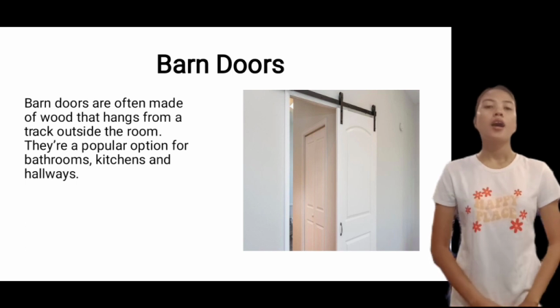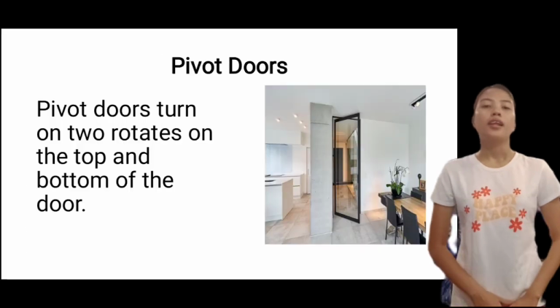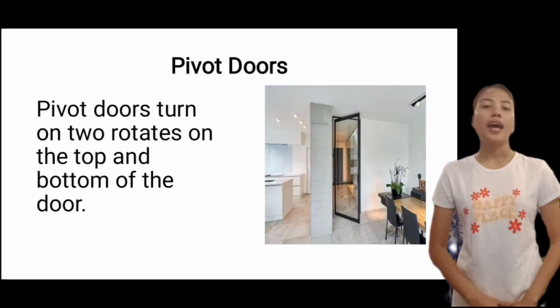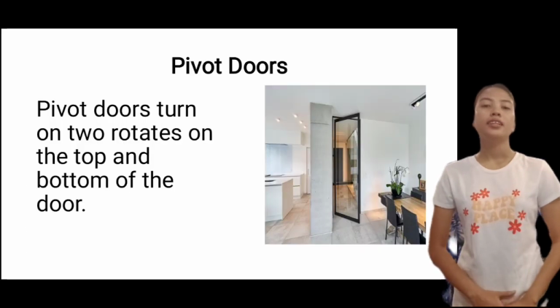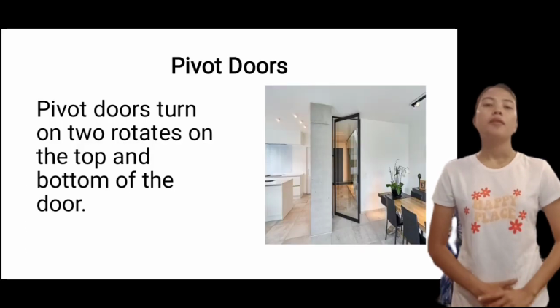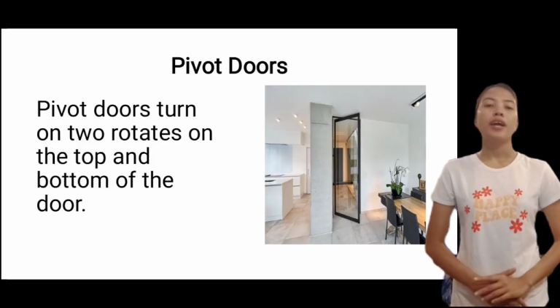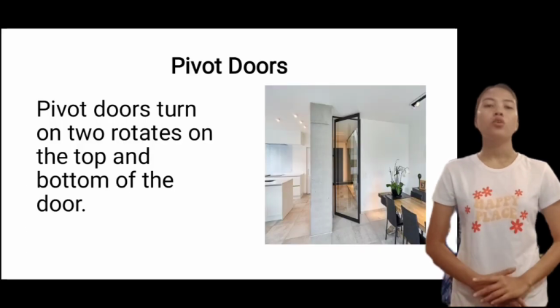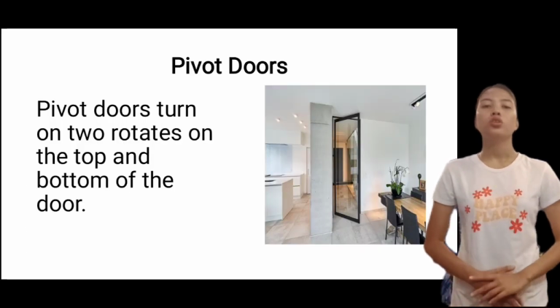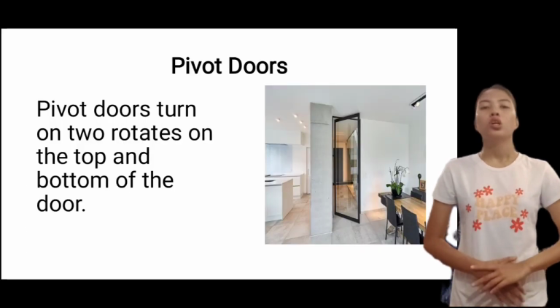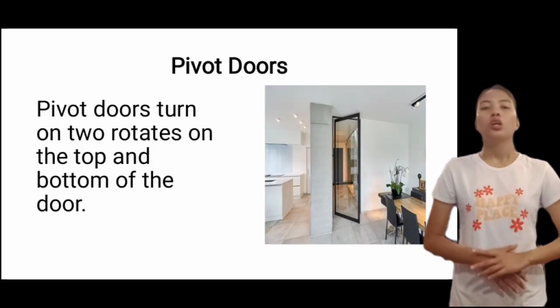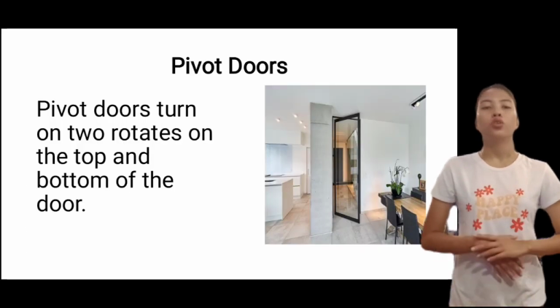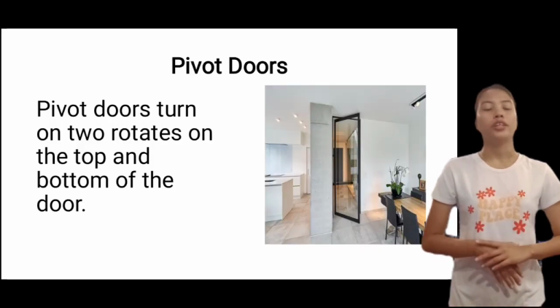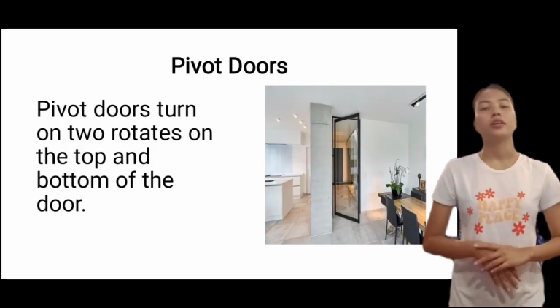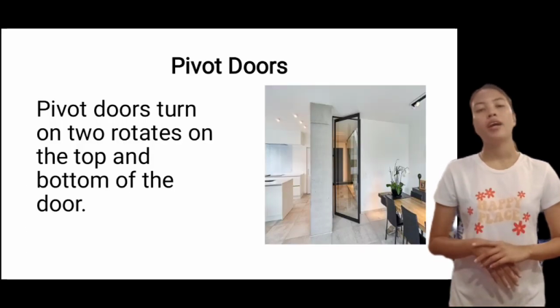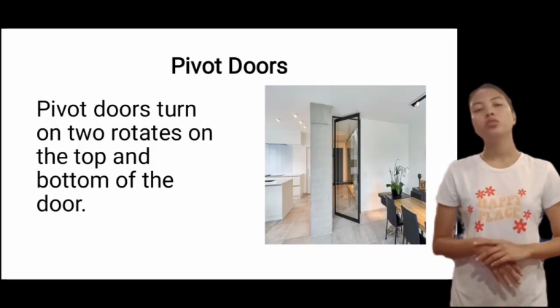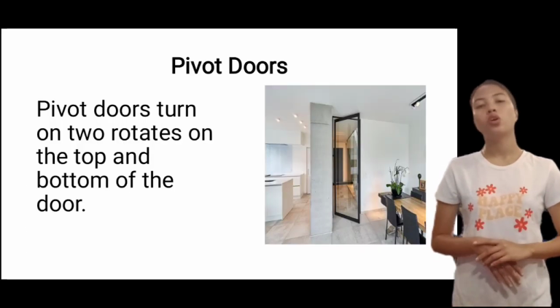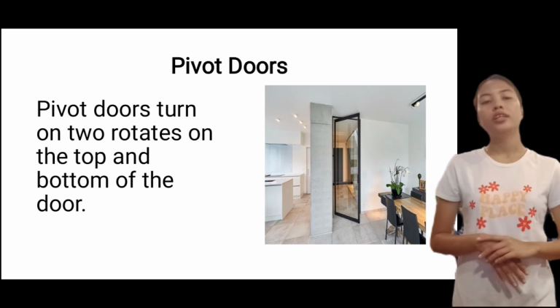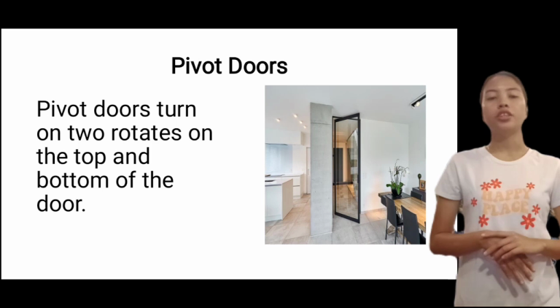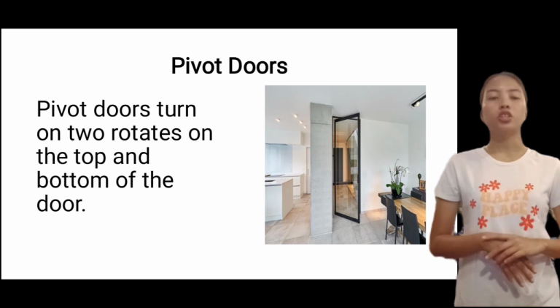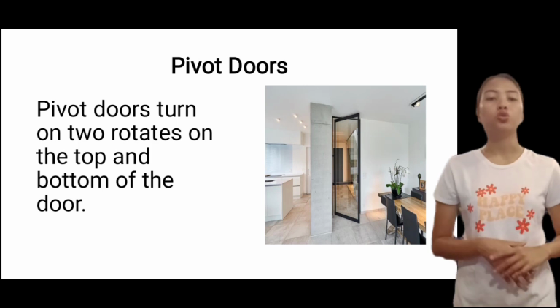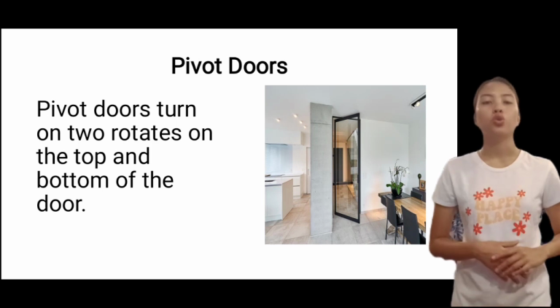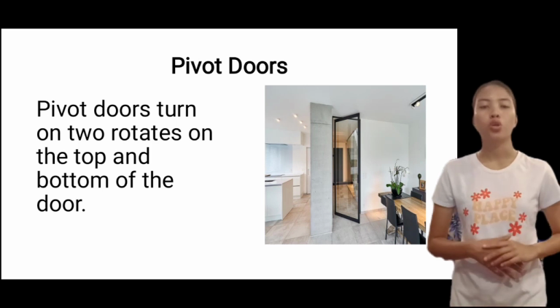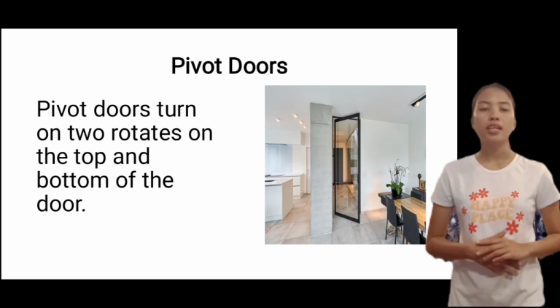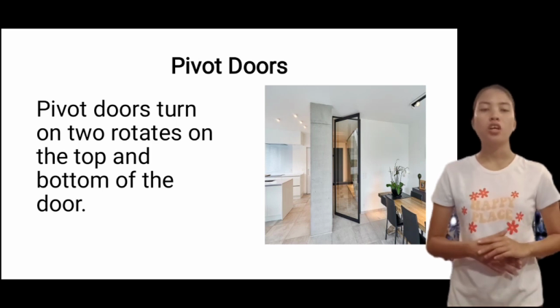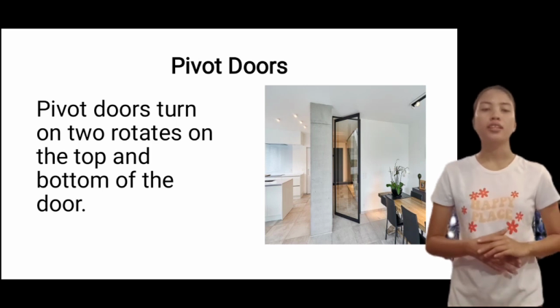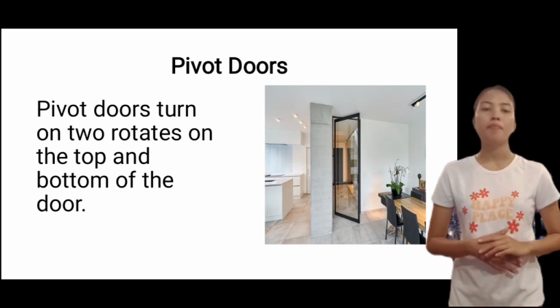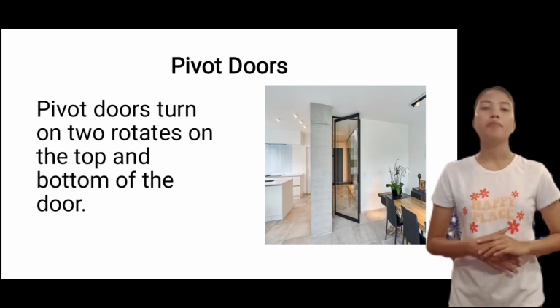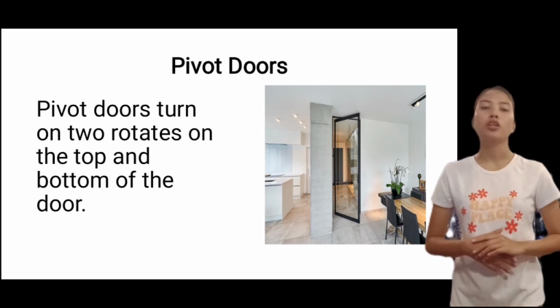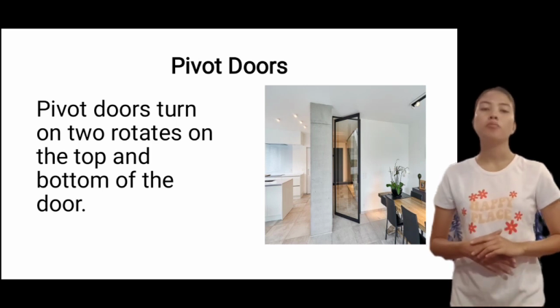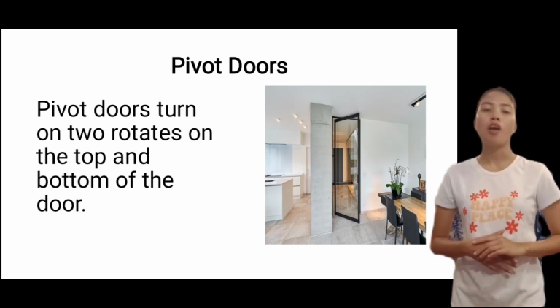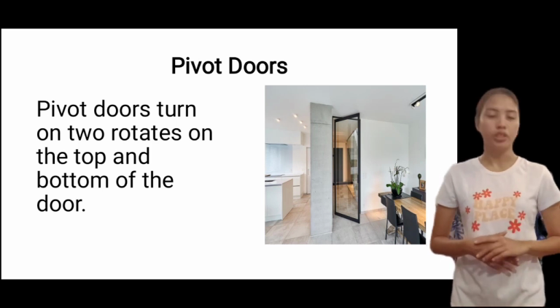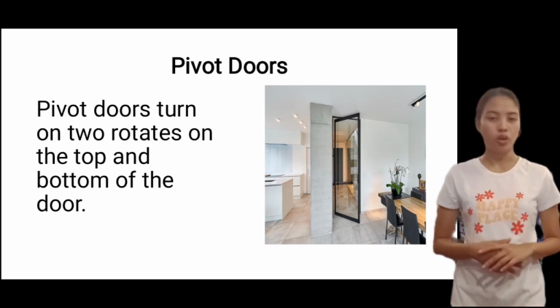Last, pivot doors. Pivot doors turn and rotate on the top and bottom of the door.